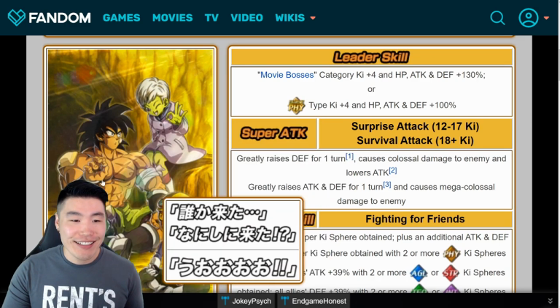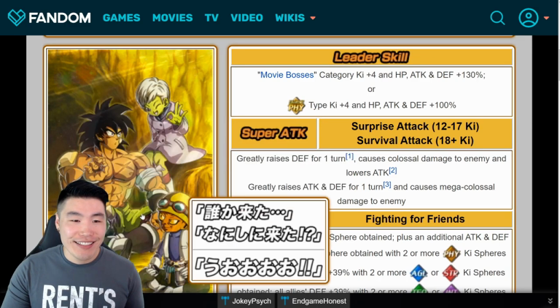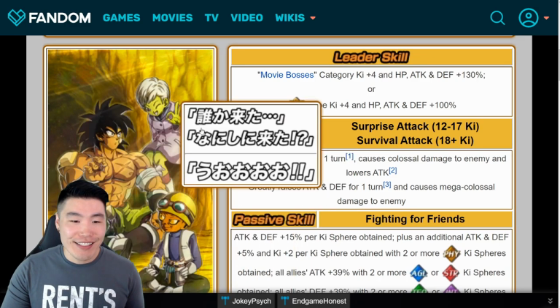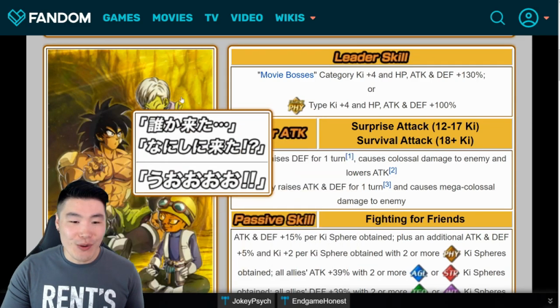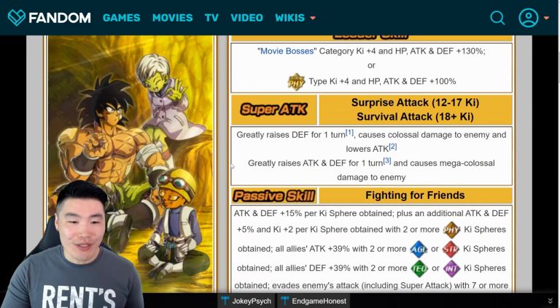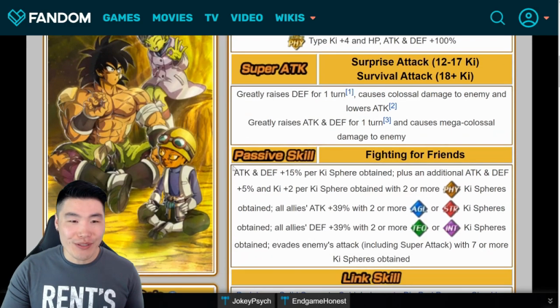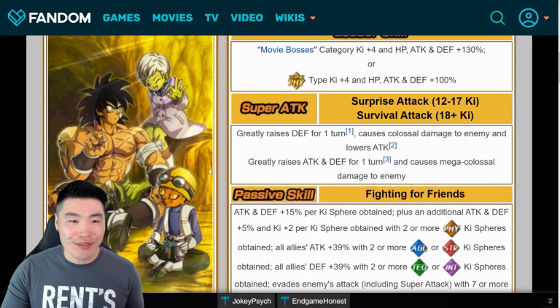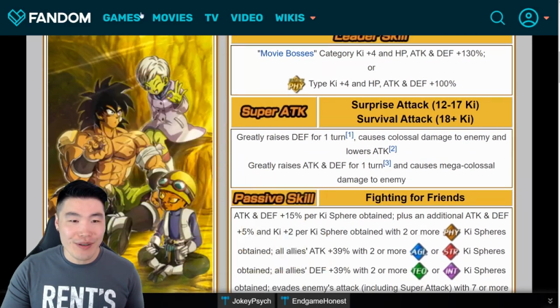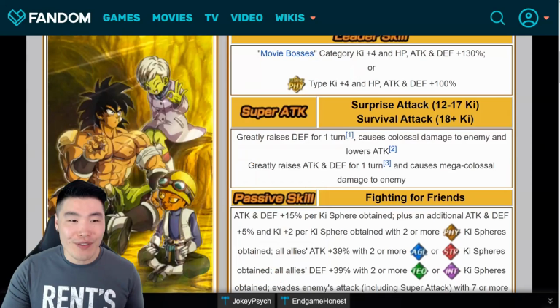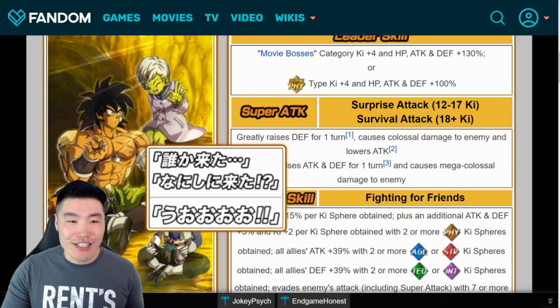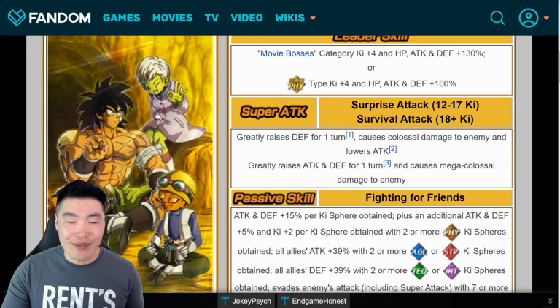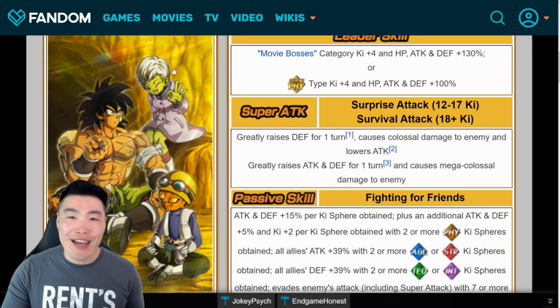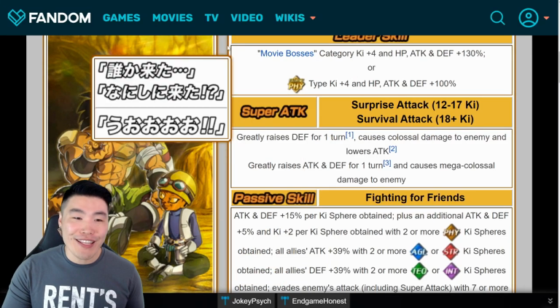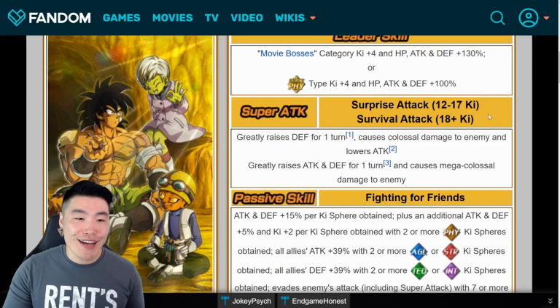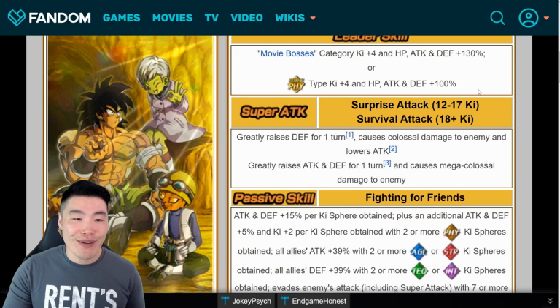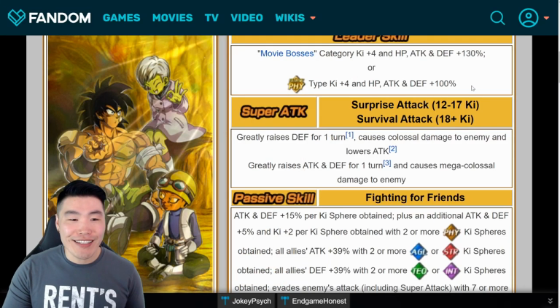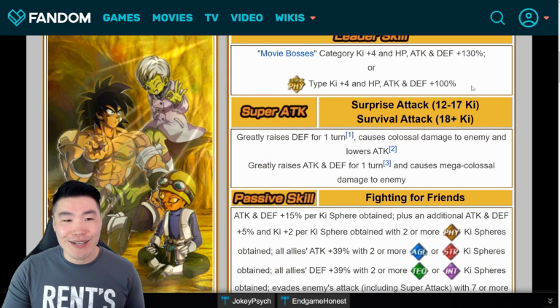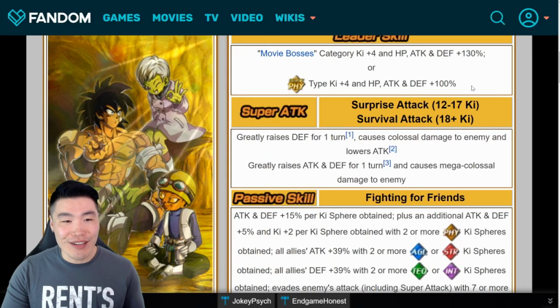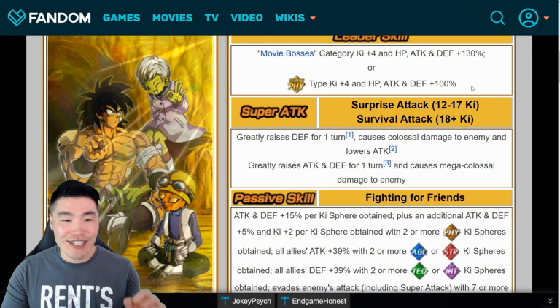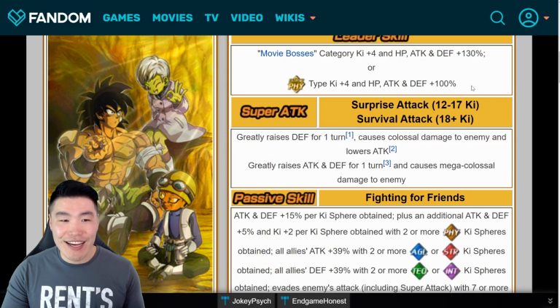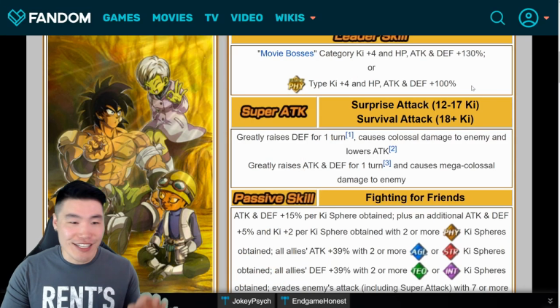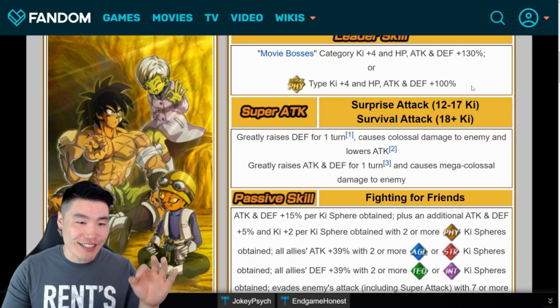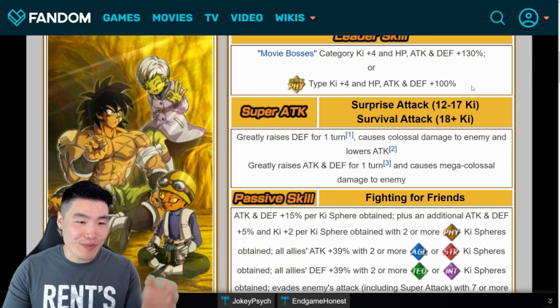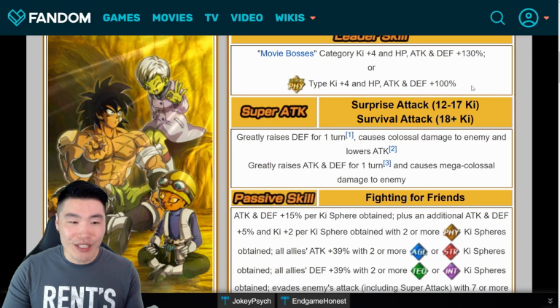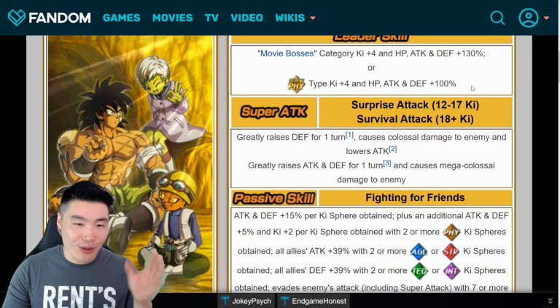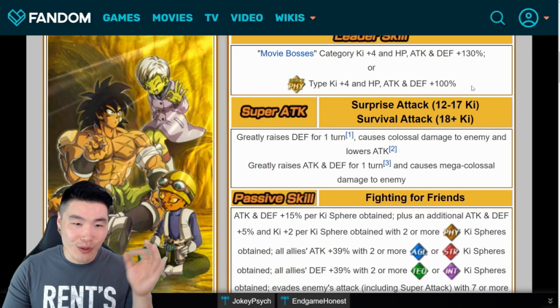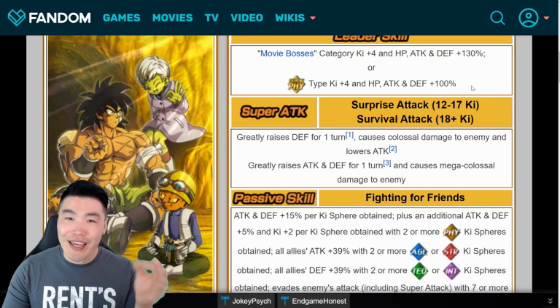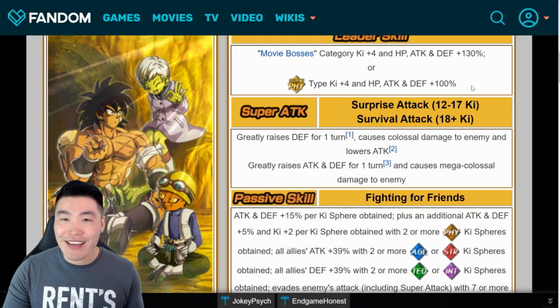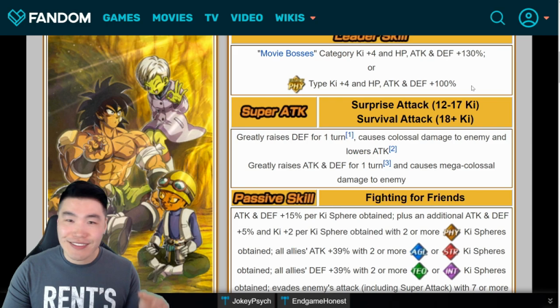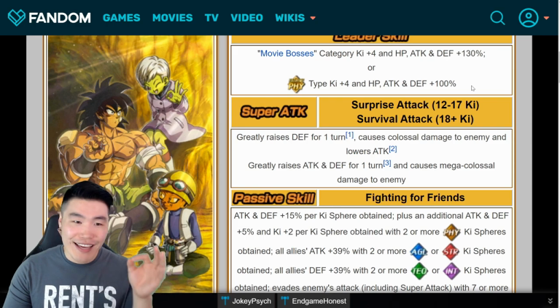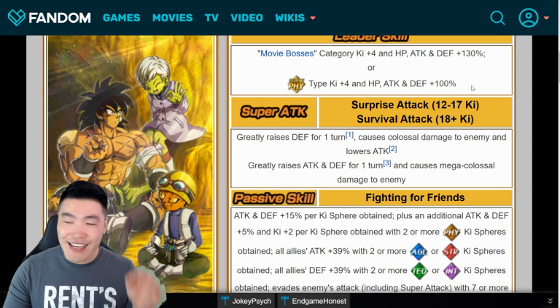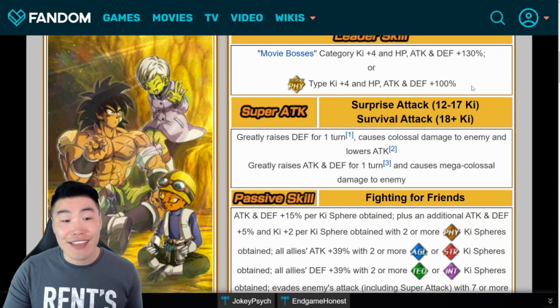This has got to be one of the most awesome arts in the game — this whole little friendship family they have going on with Cheelai teaching Broly the okay hand sign.